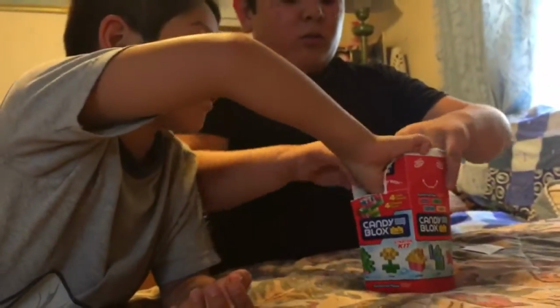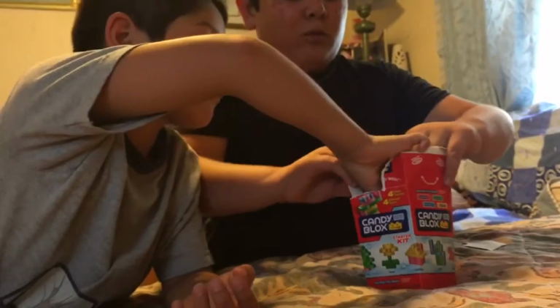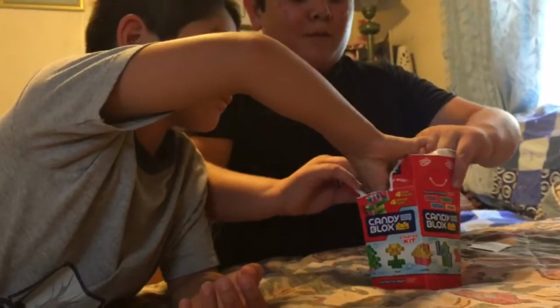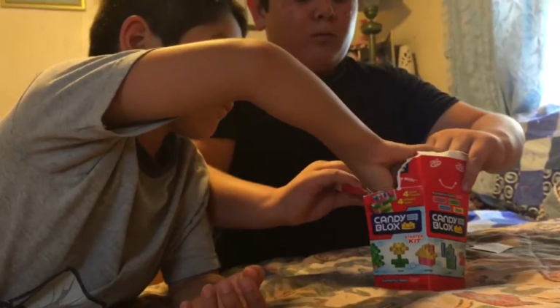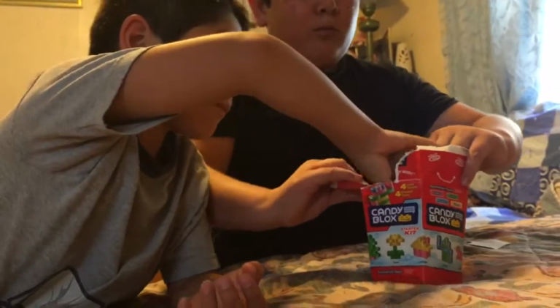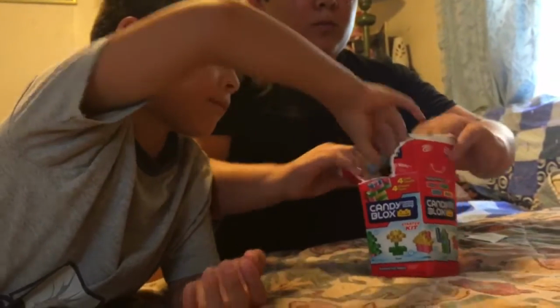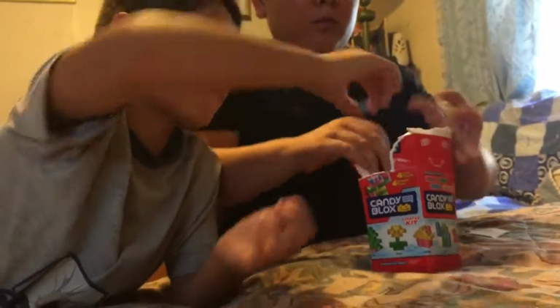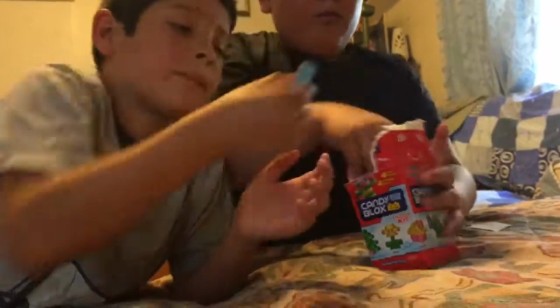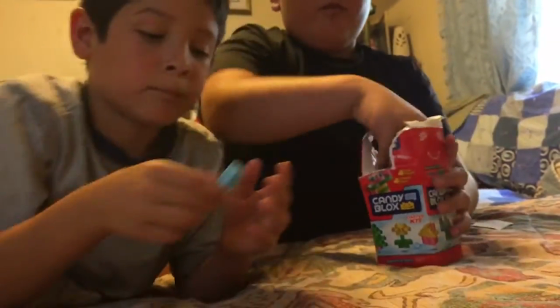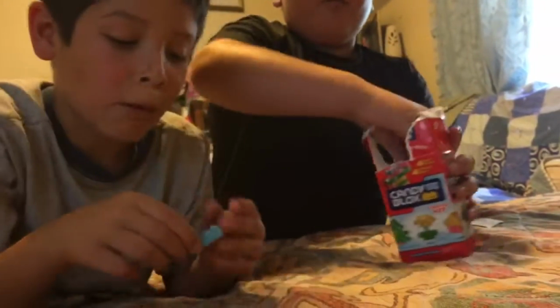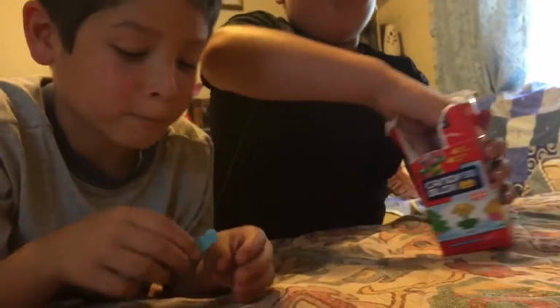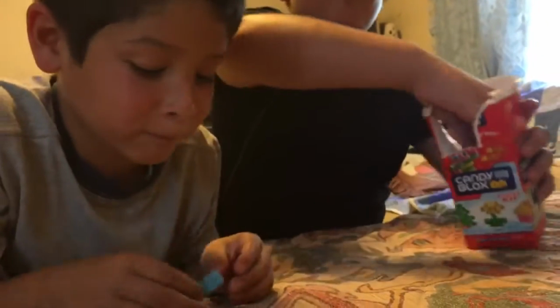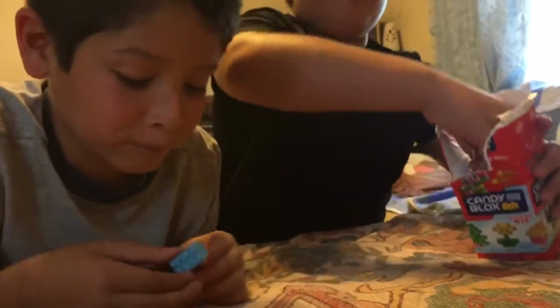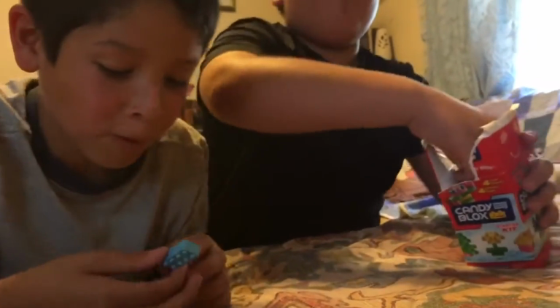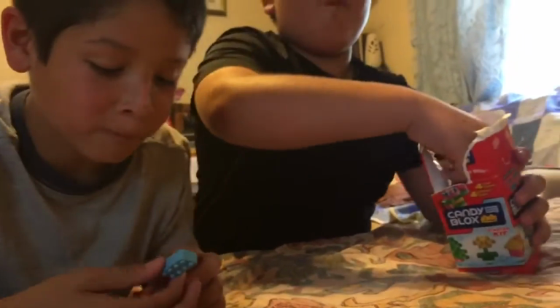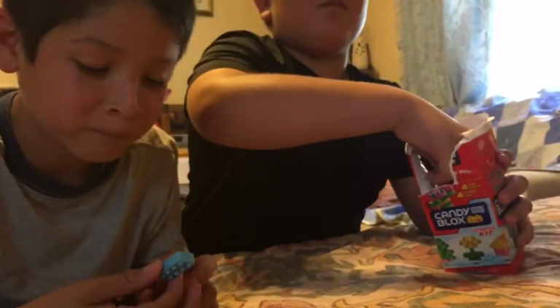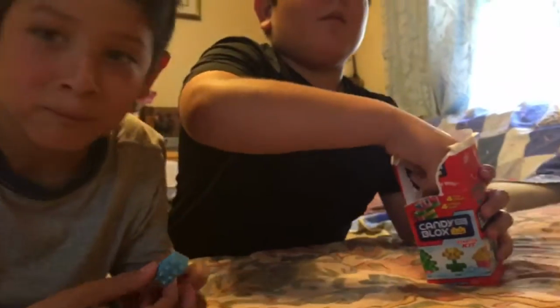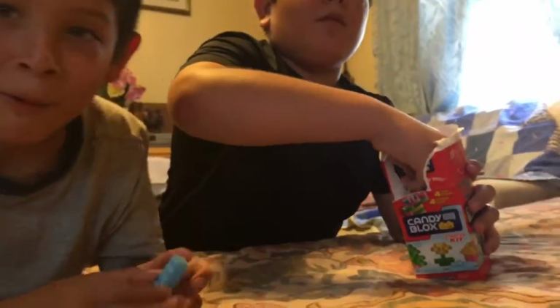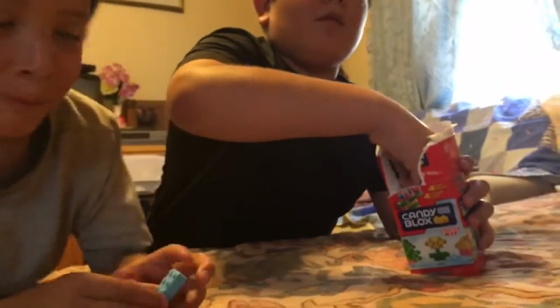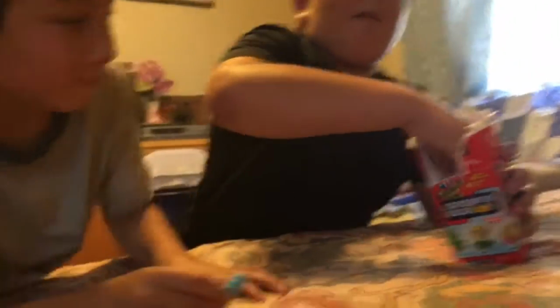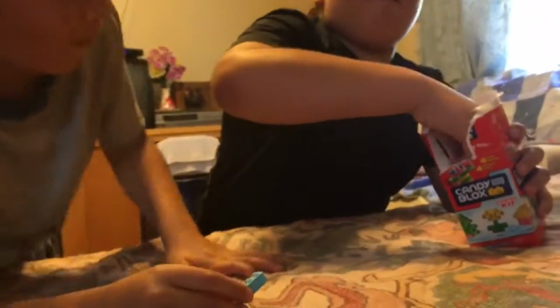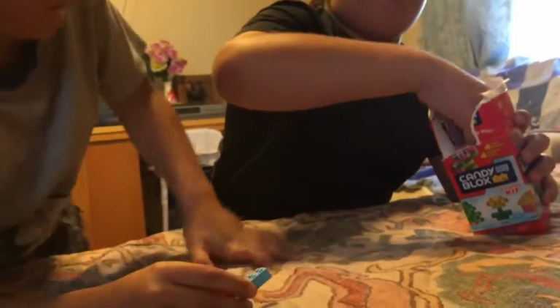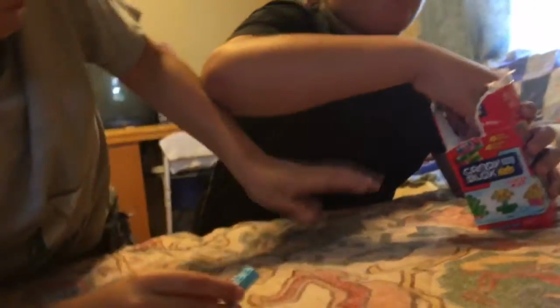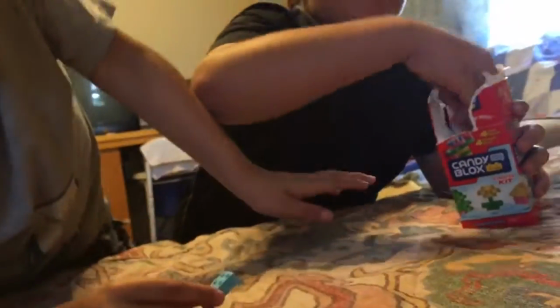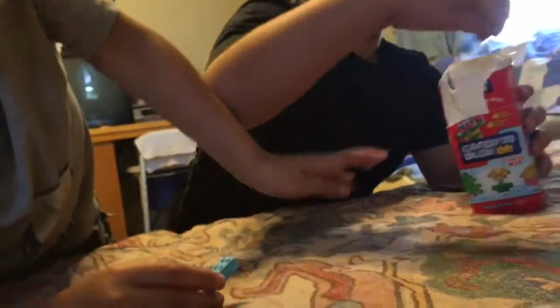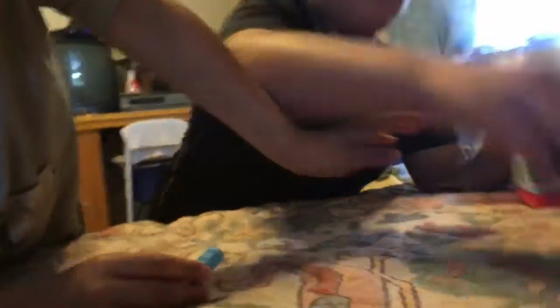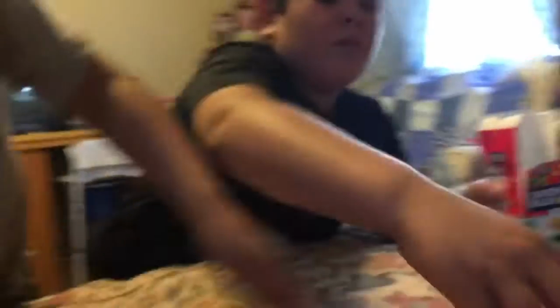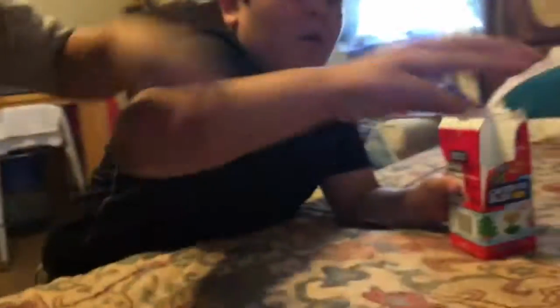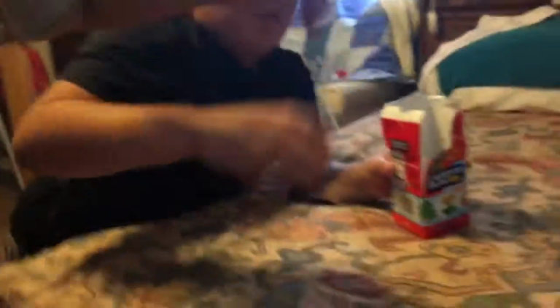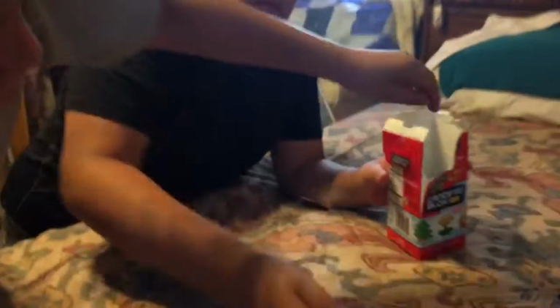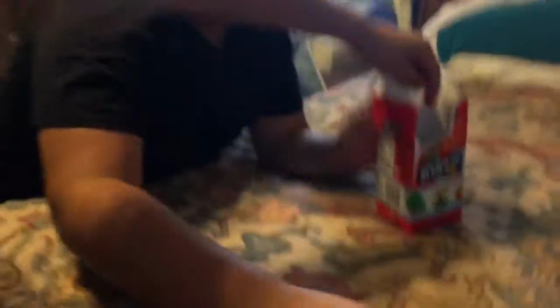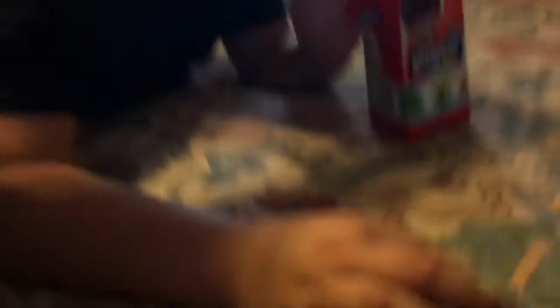You're eating Legos? What? You mean there are Legos you can eat?